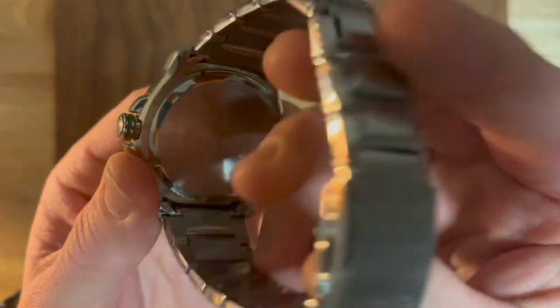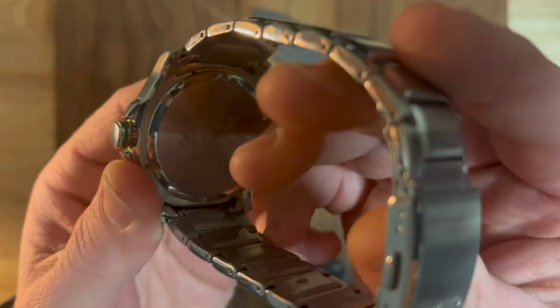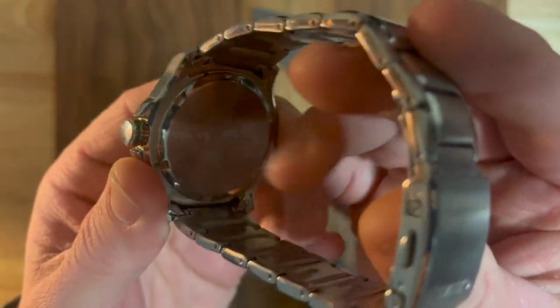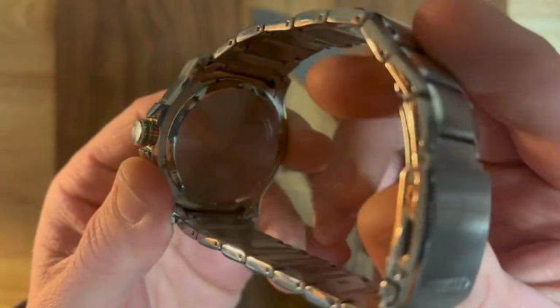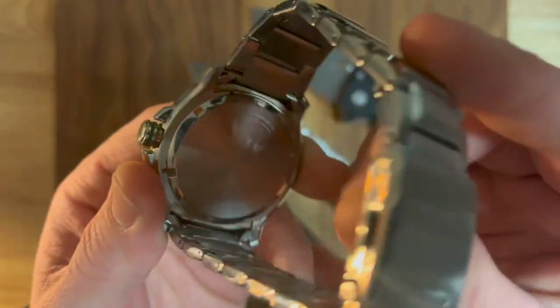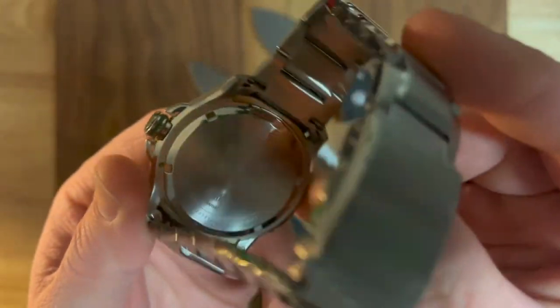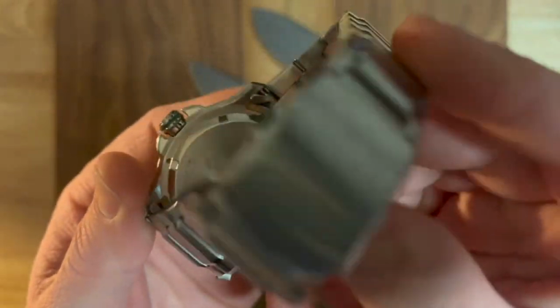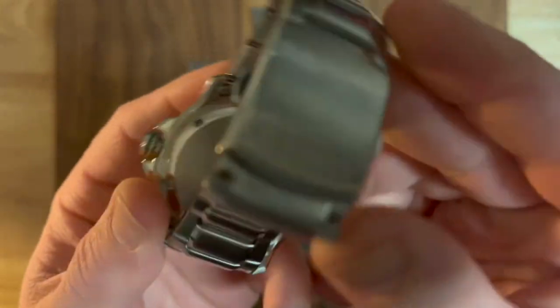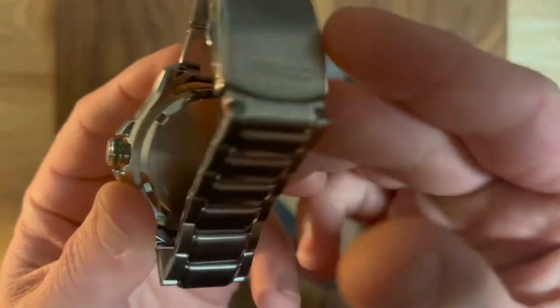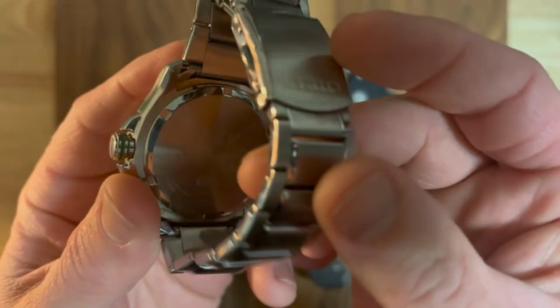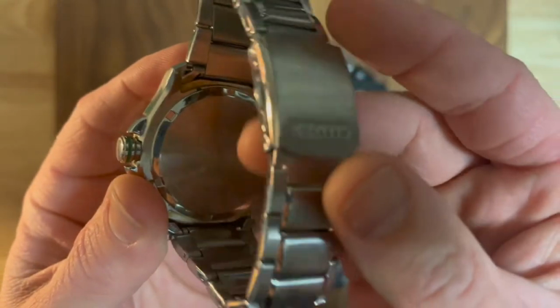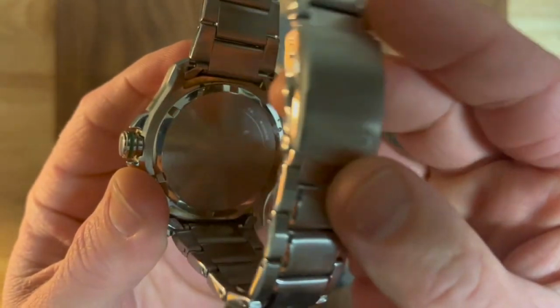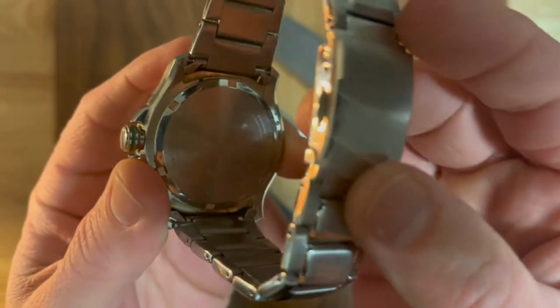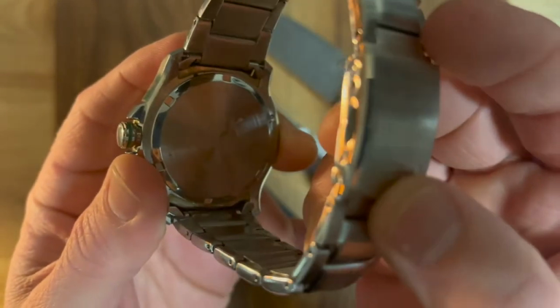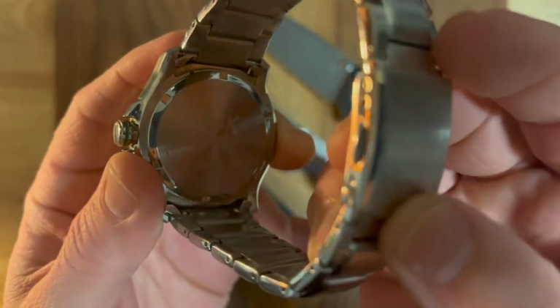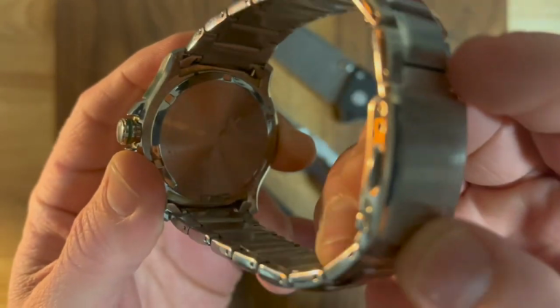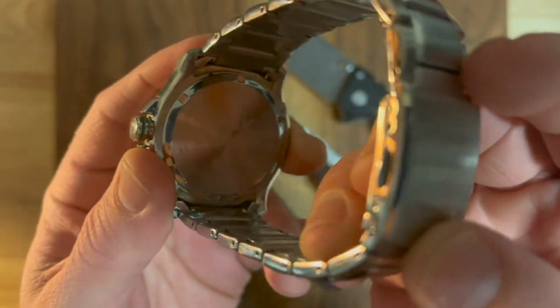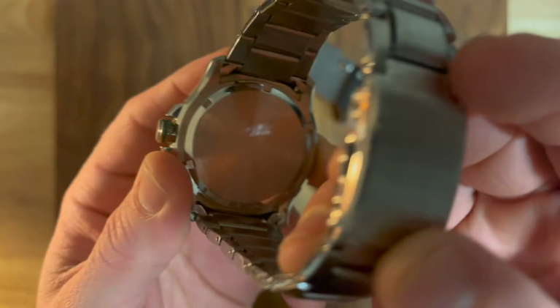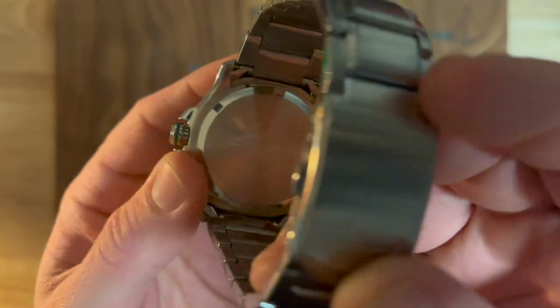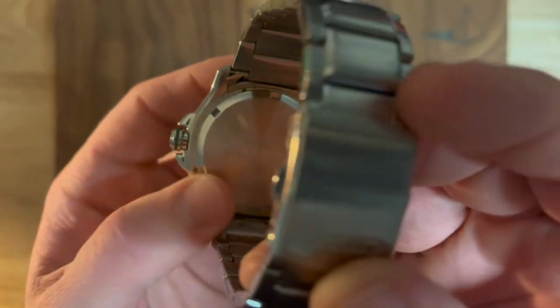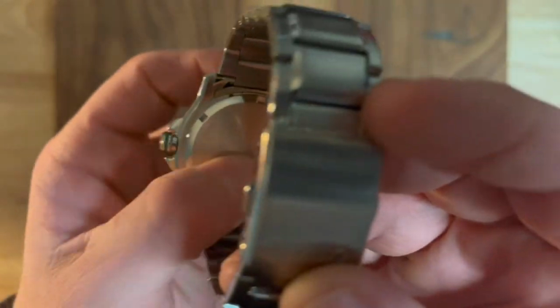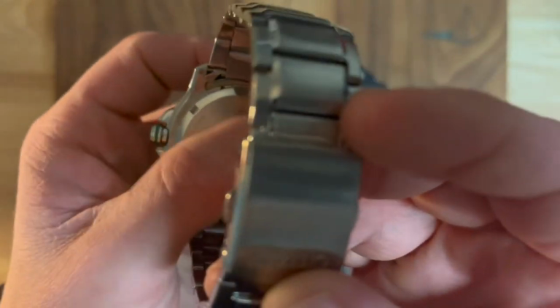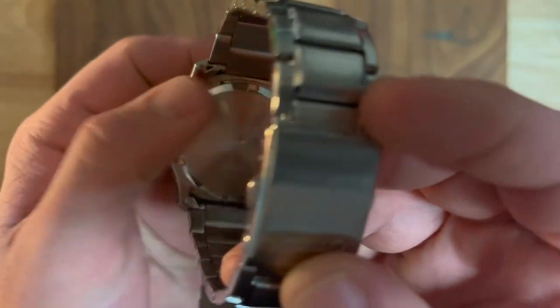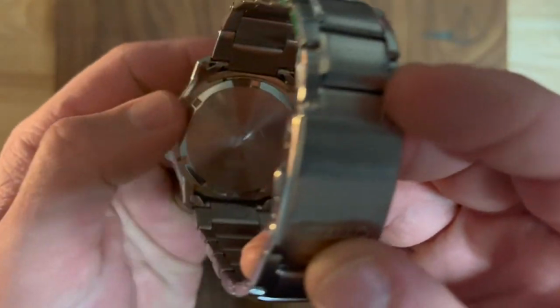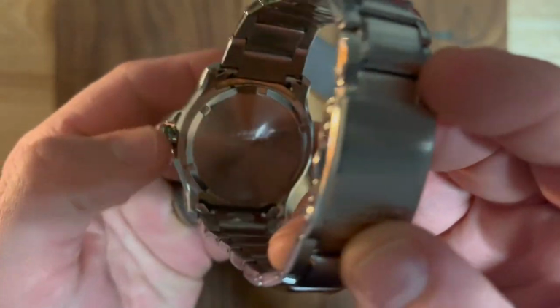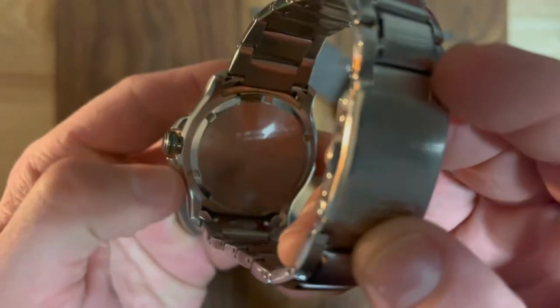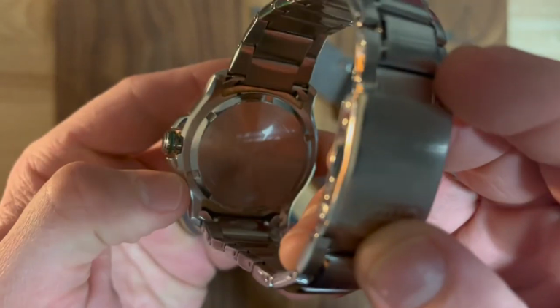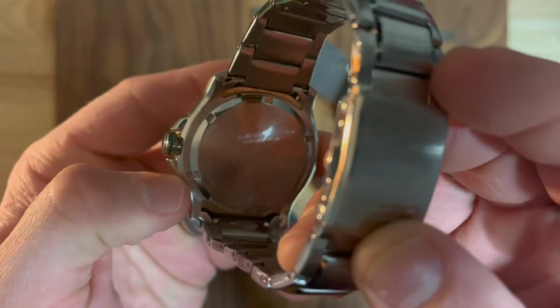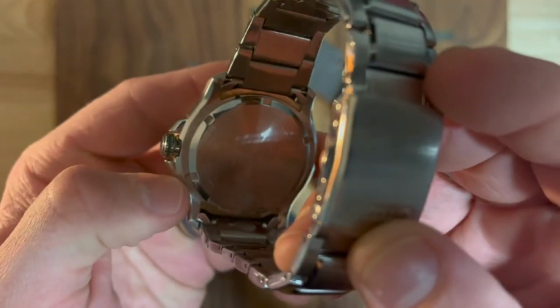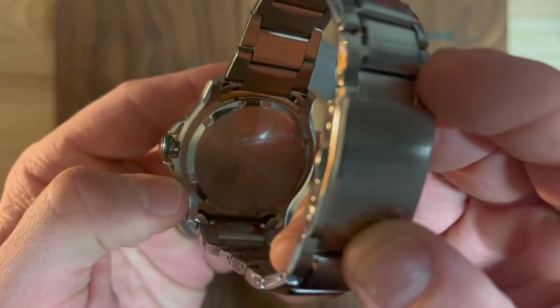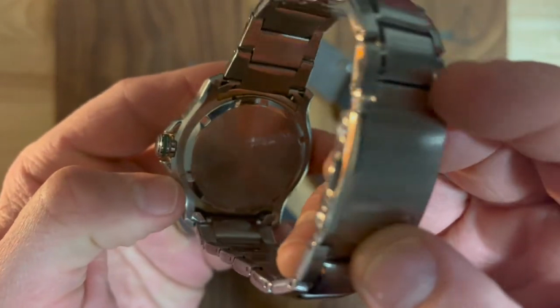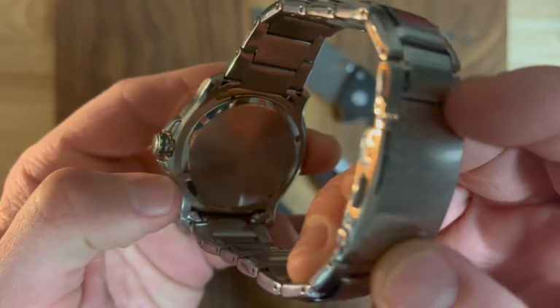There's also a significant amount underneath the case back — I've already screwed it back in, but underneath there is just an absurd amount of pitting going on back there.